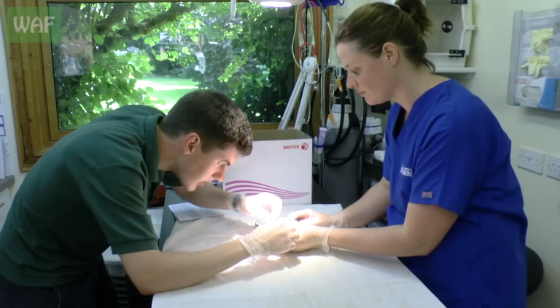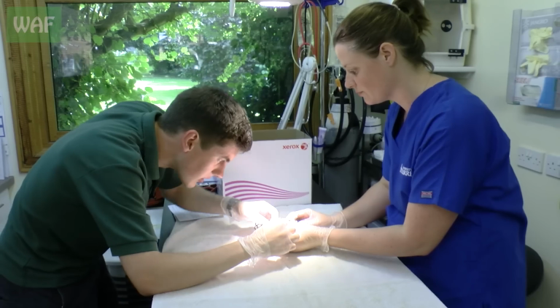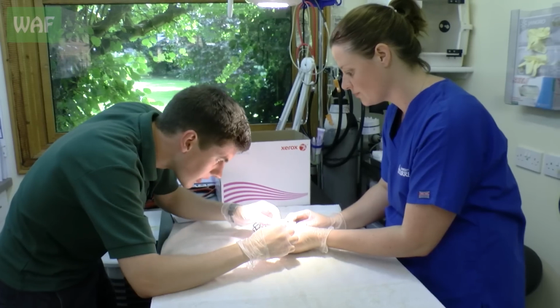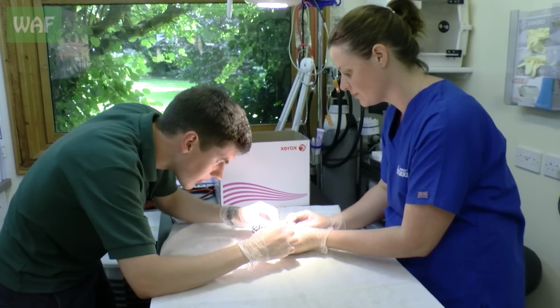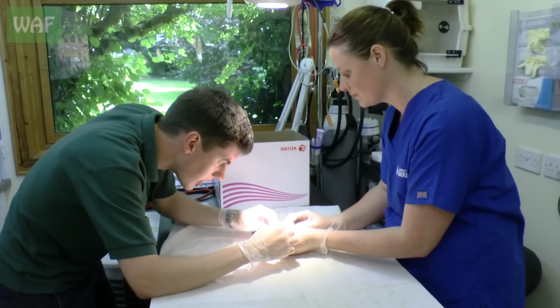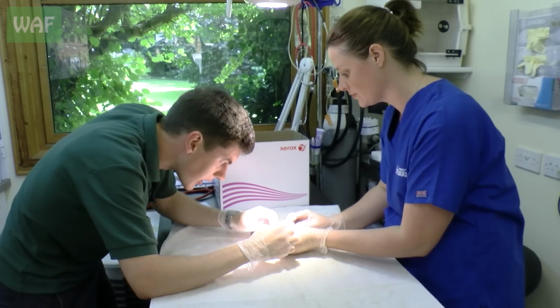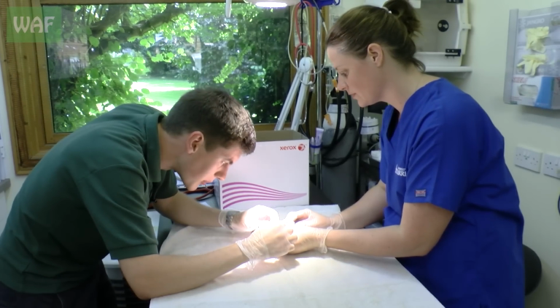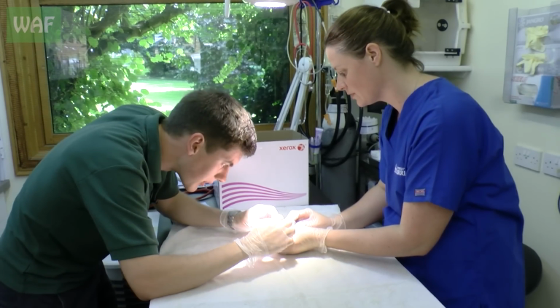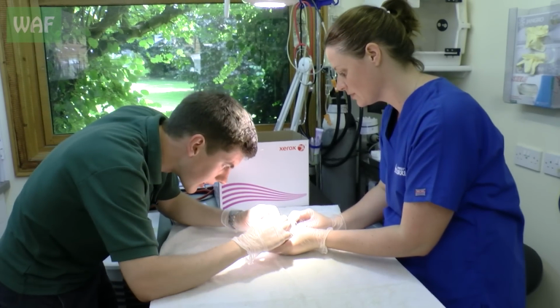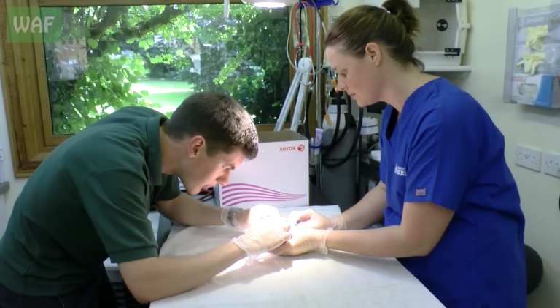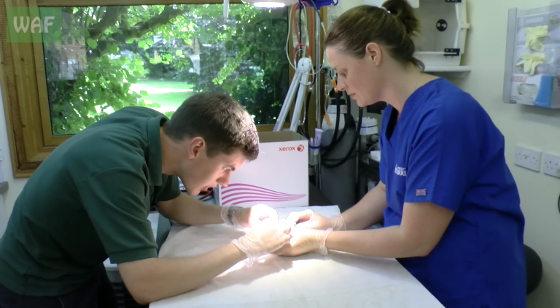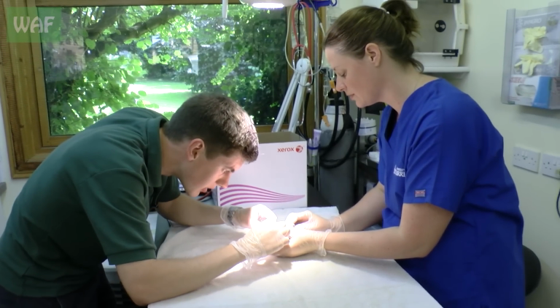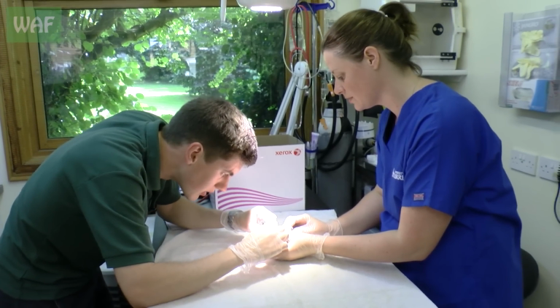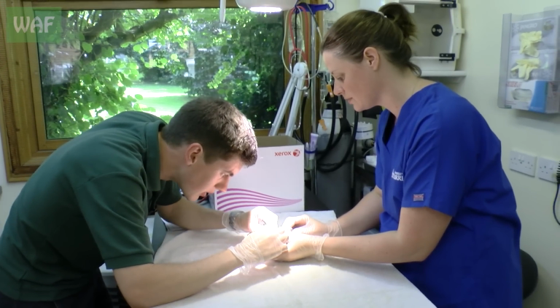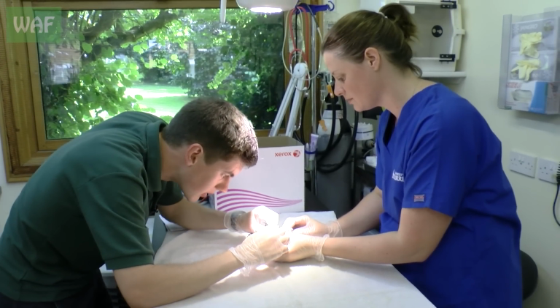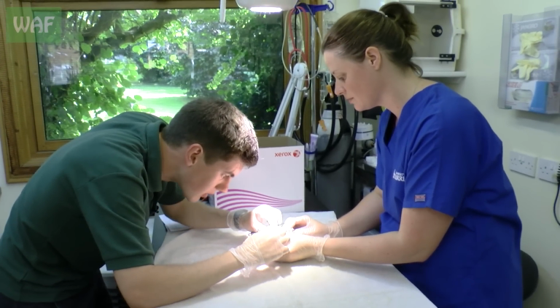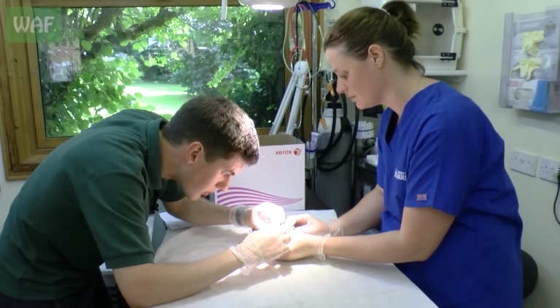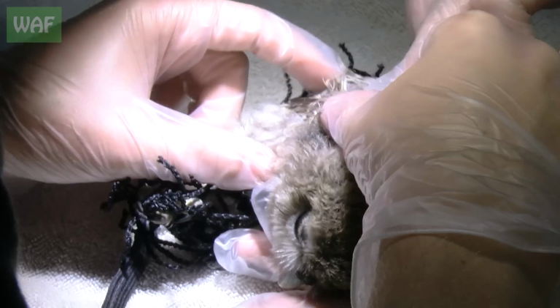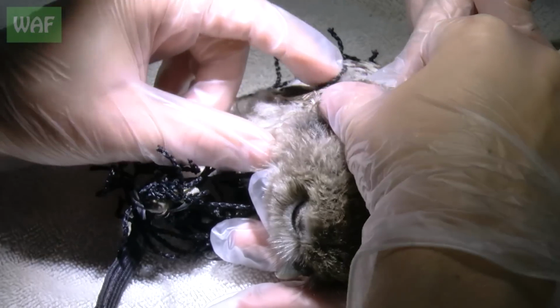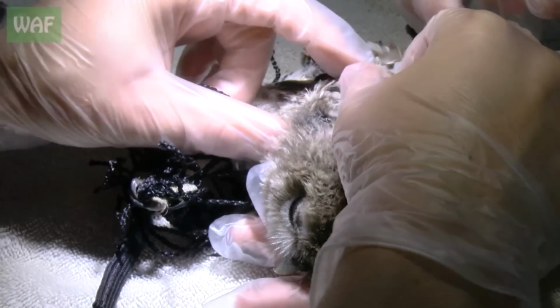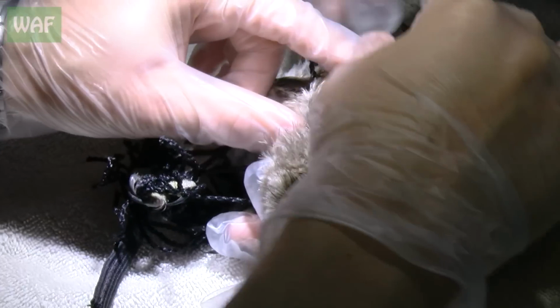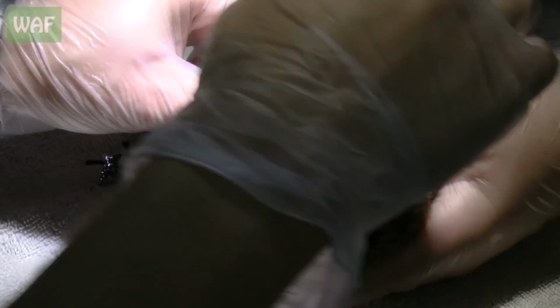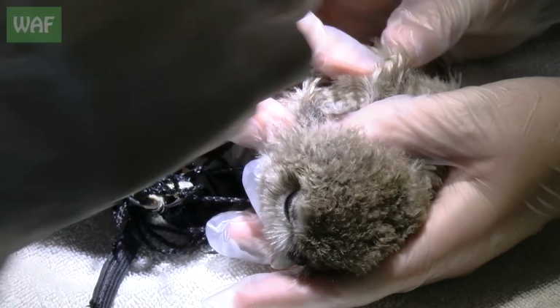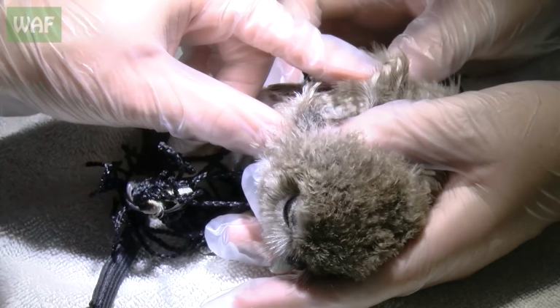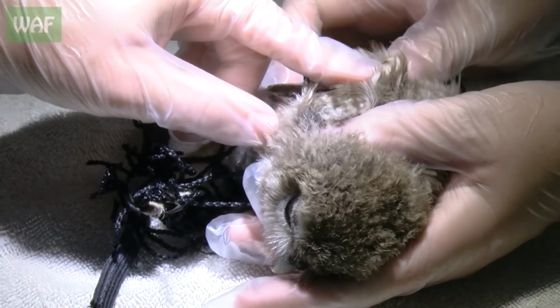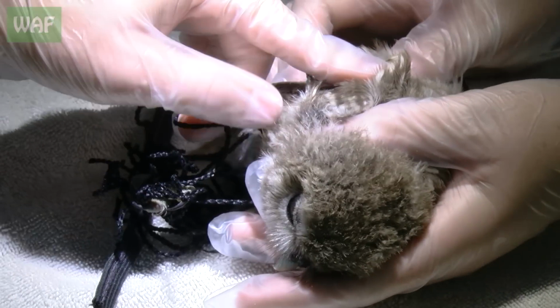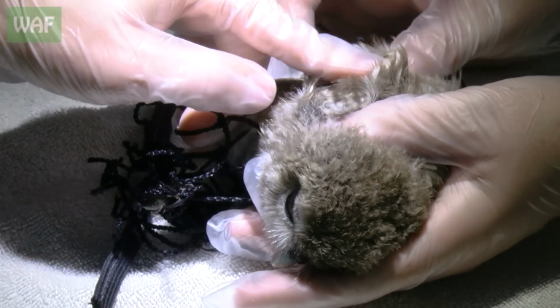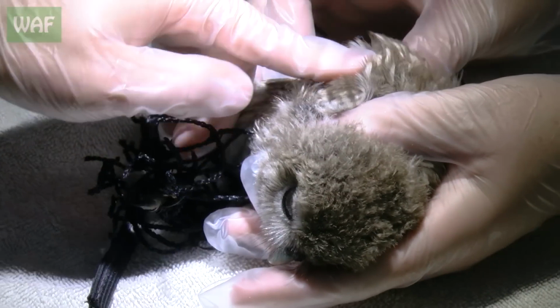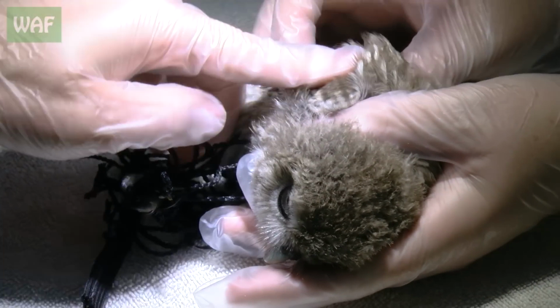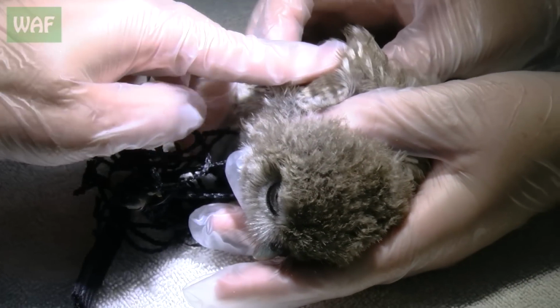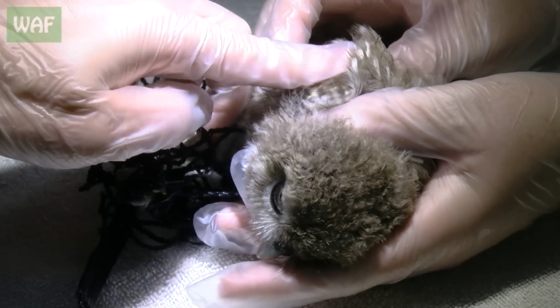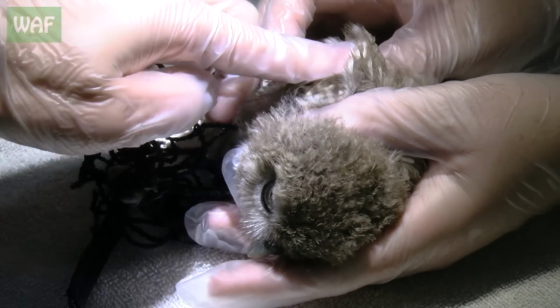He's not looking very happy with life. Okay, have we got some band of scissors?